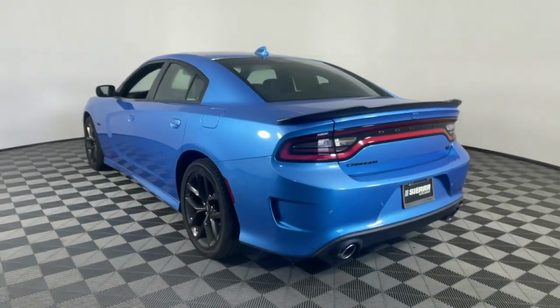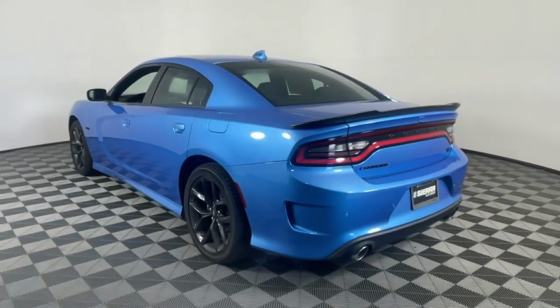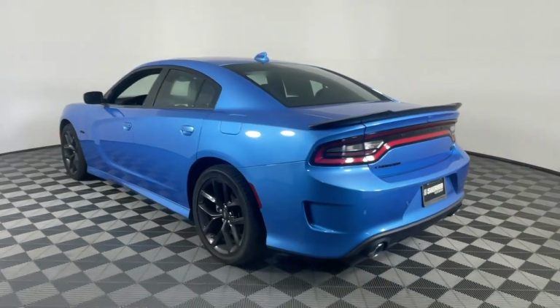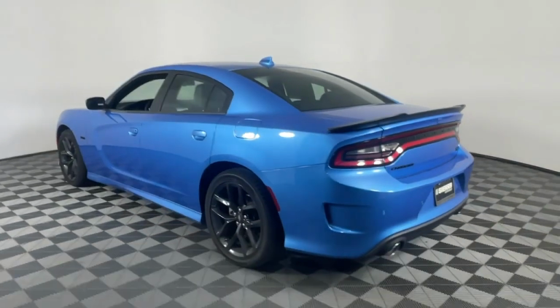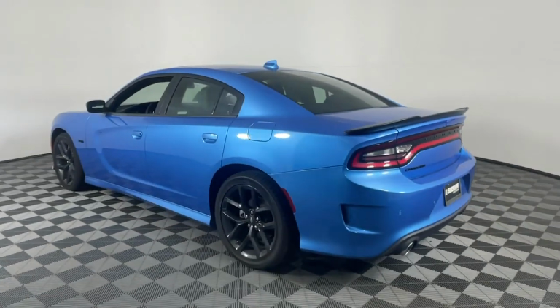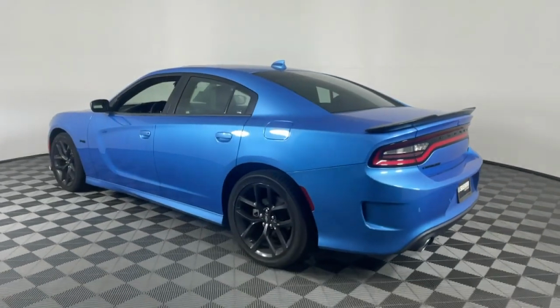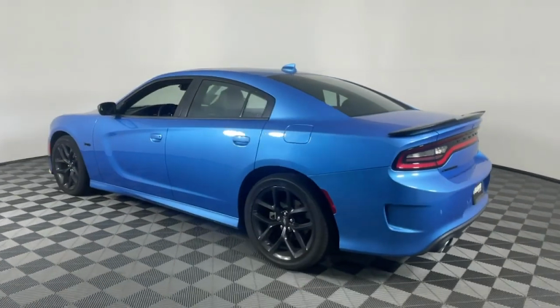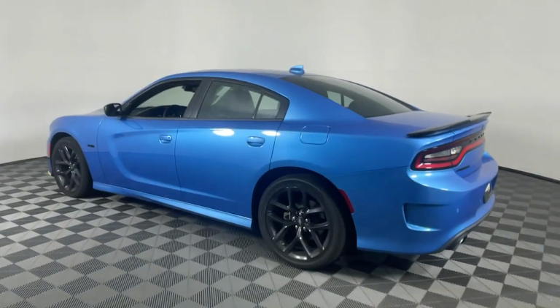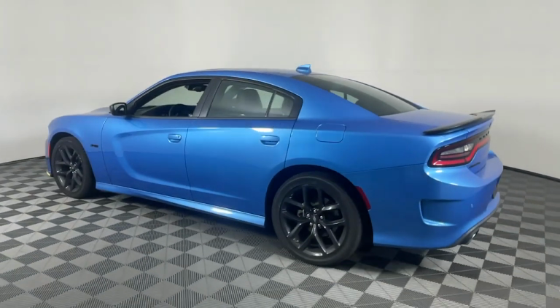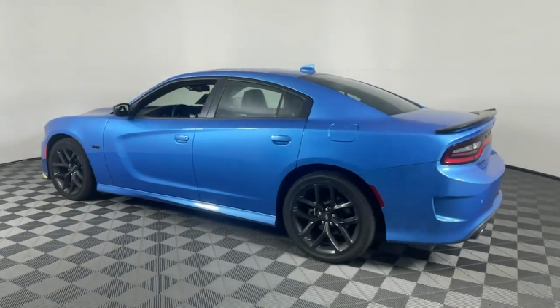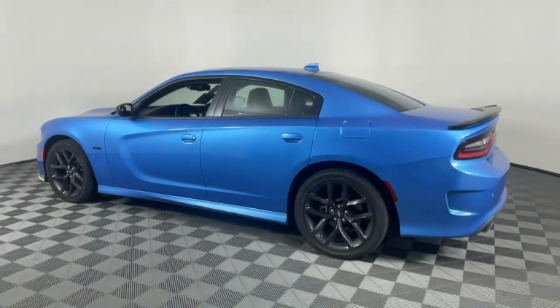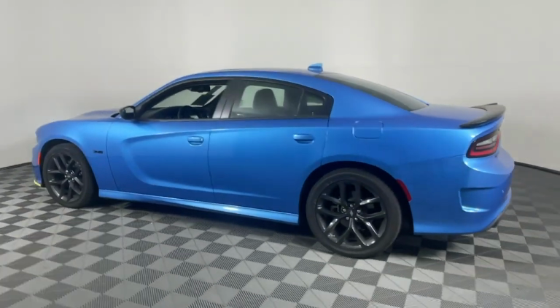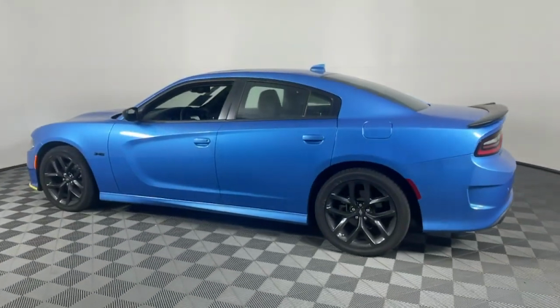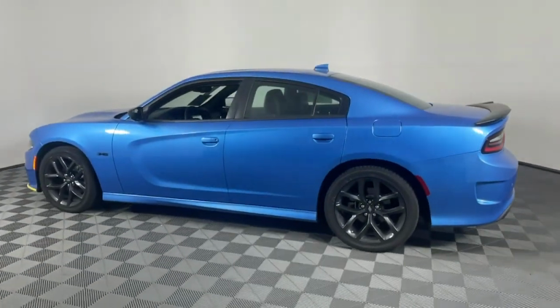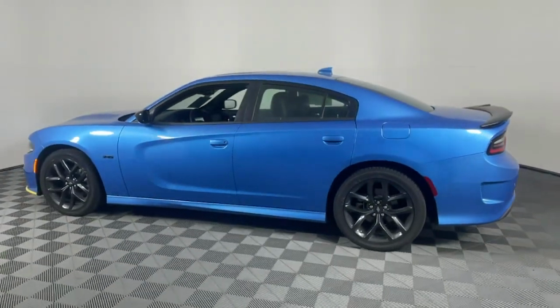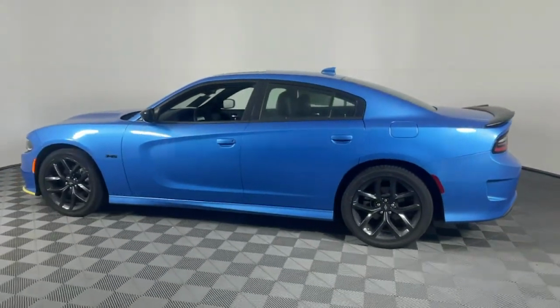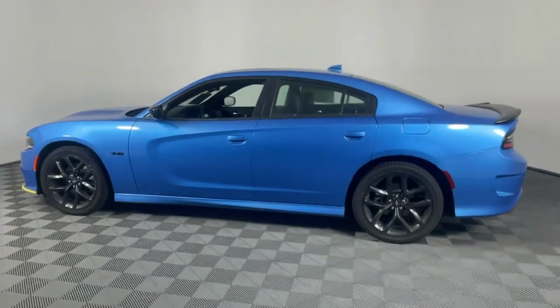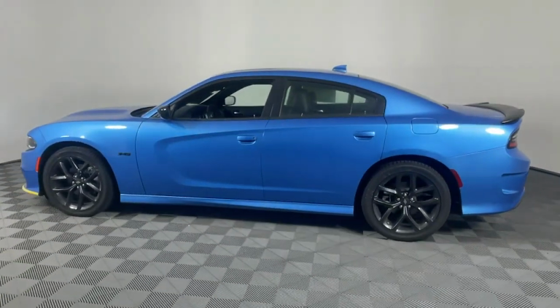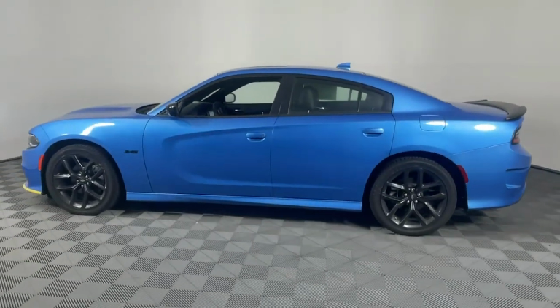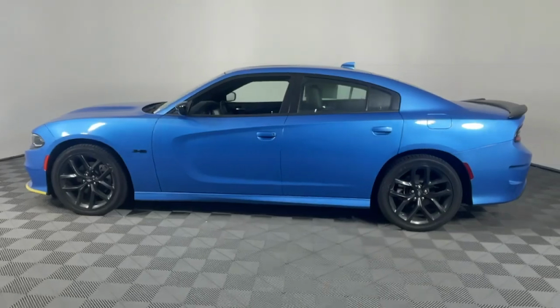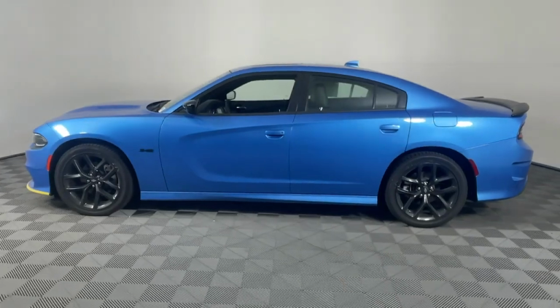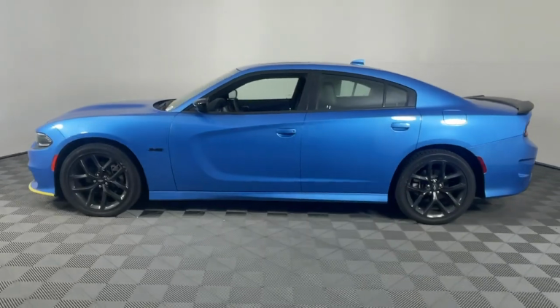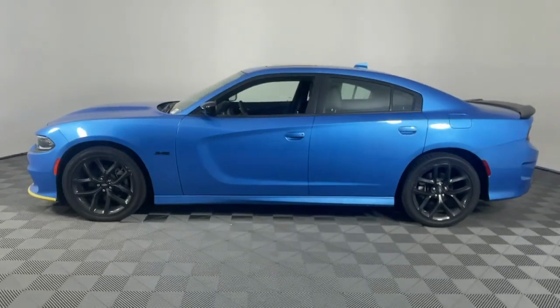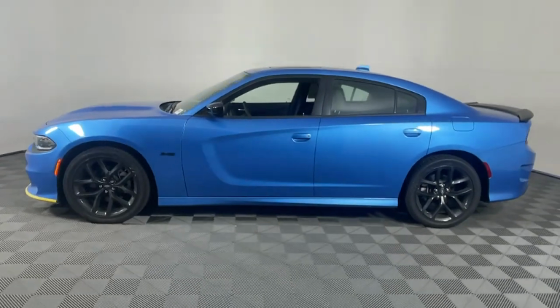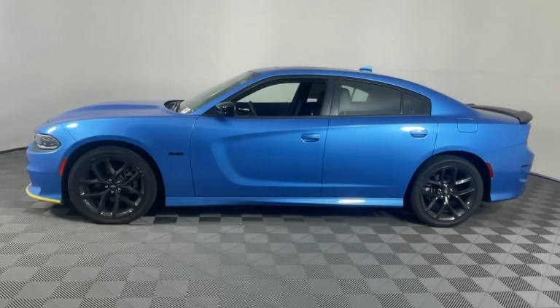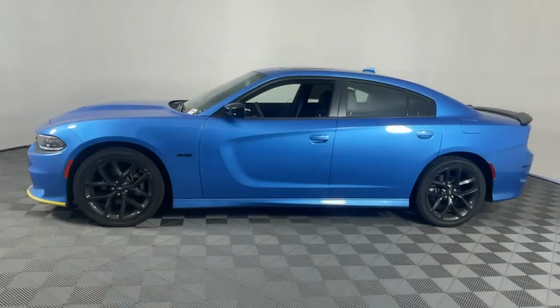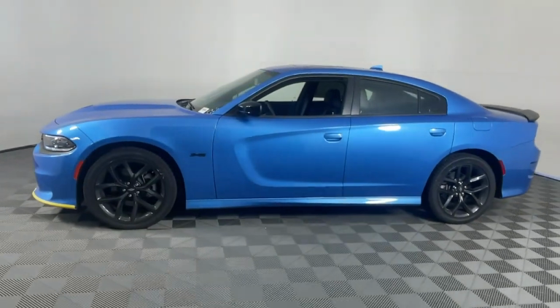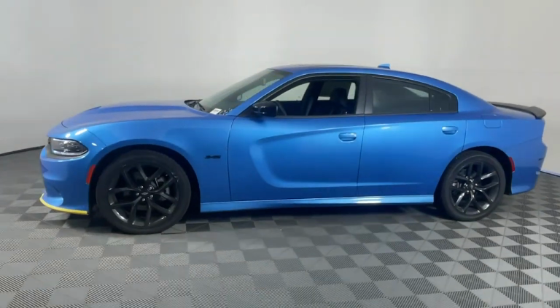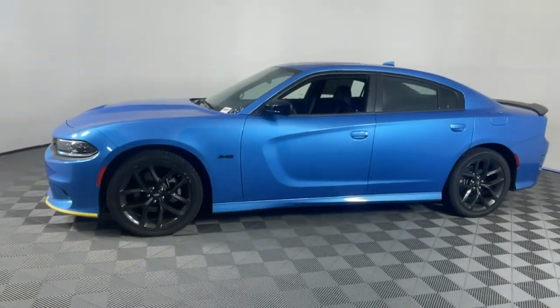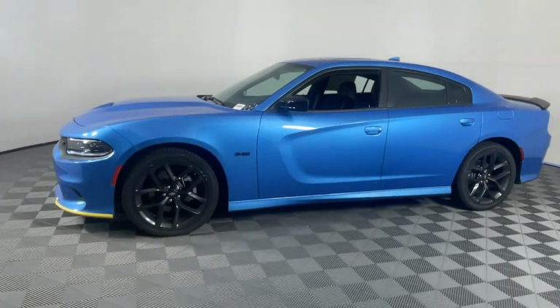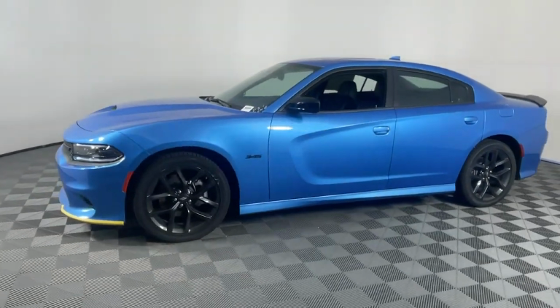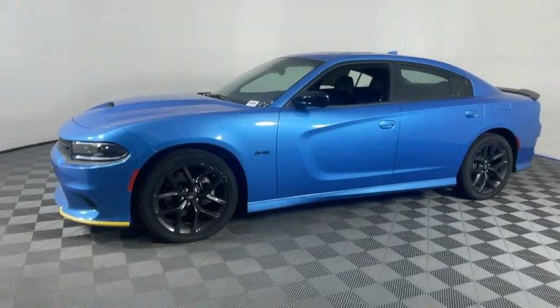With four doors, it's a family-friendly muscle car that's surprisingly versatile. These are just some of the great options this vehicle comes with.